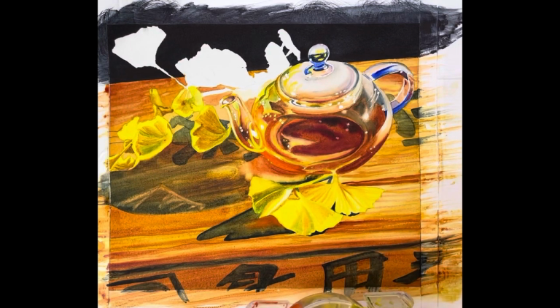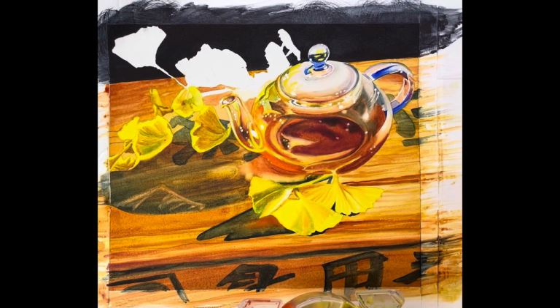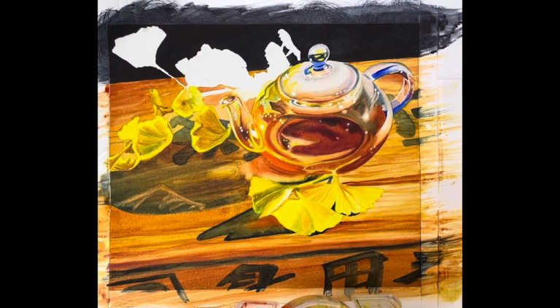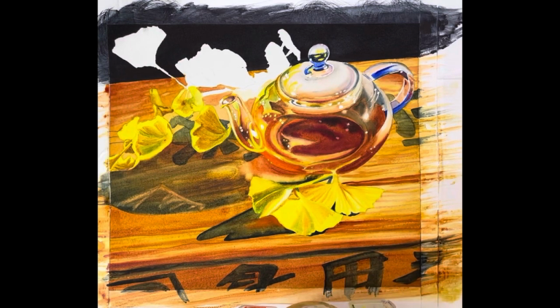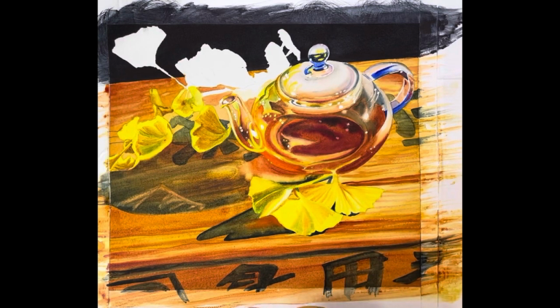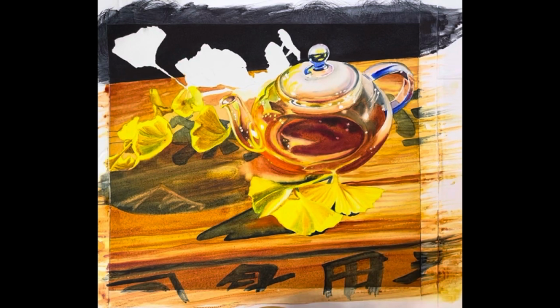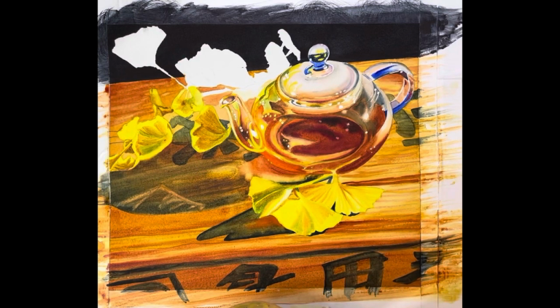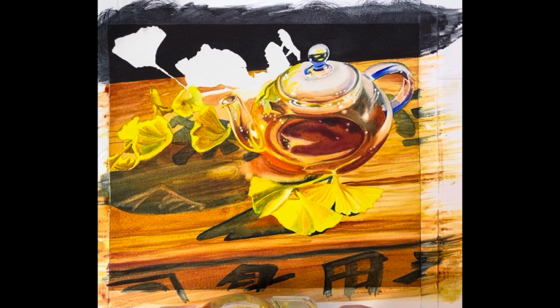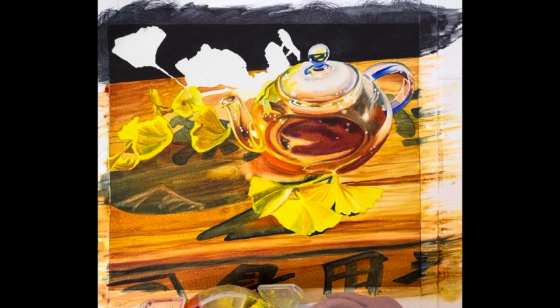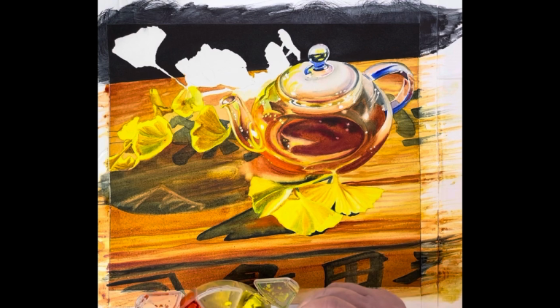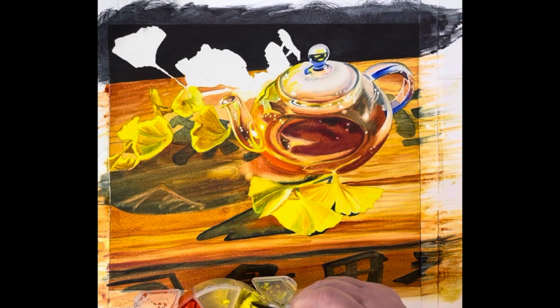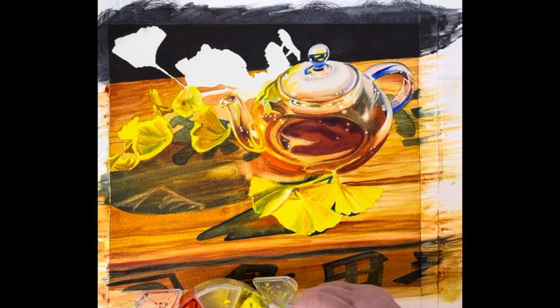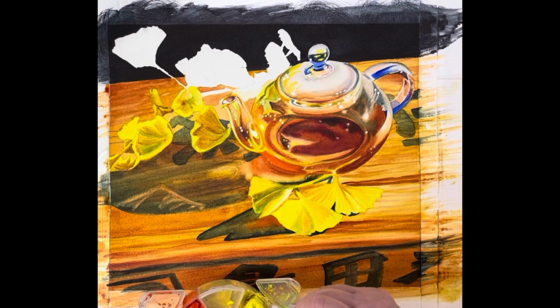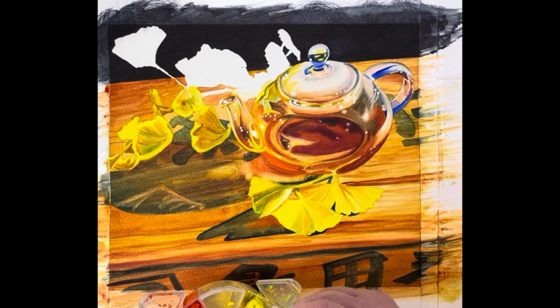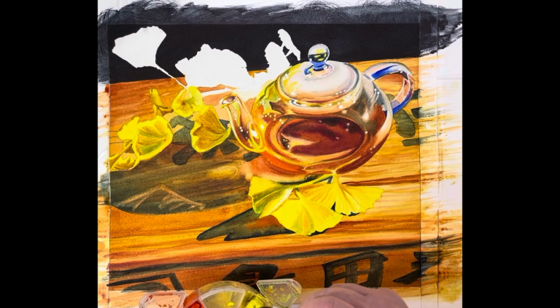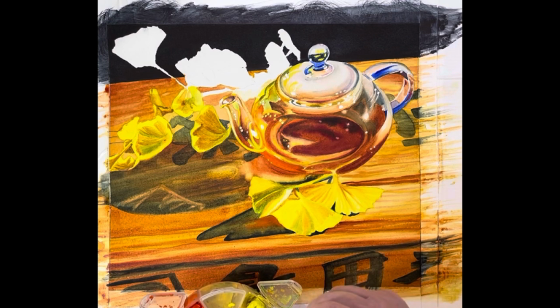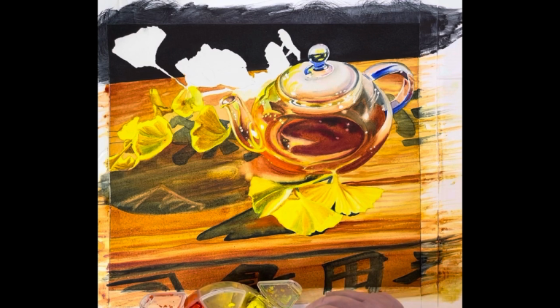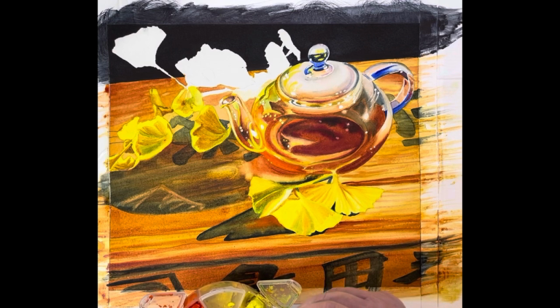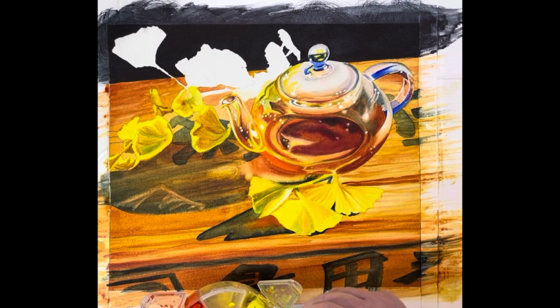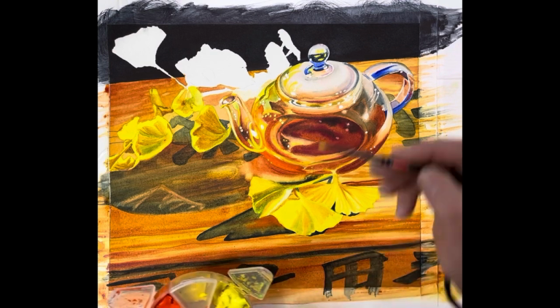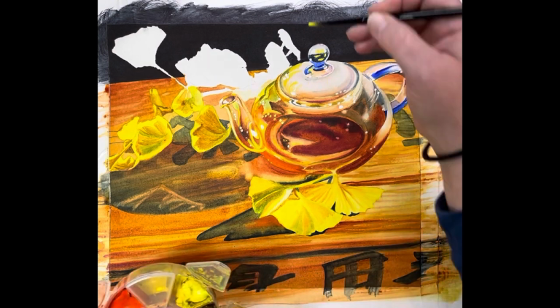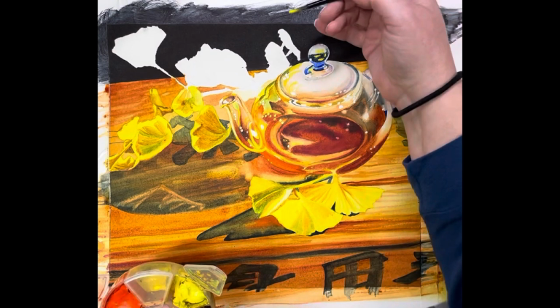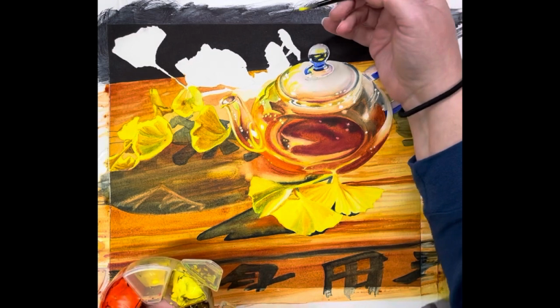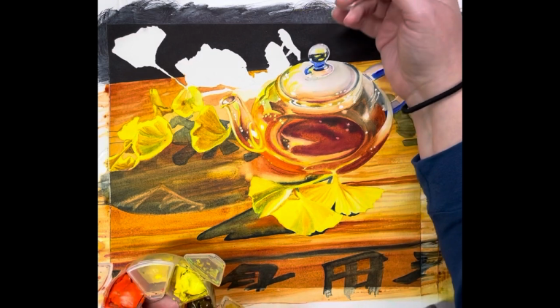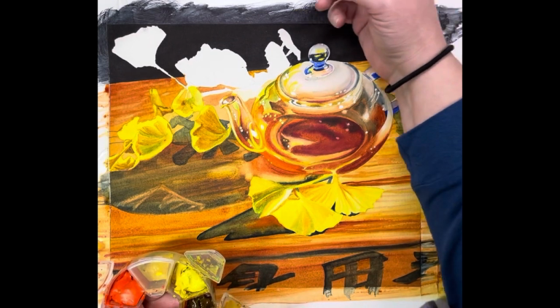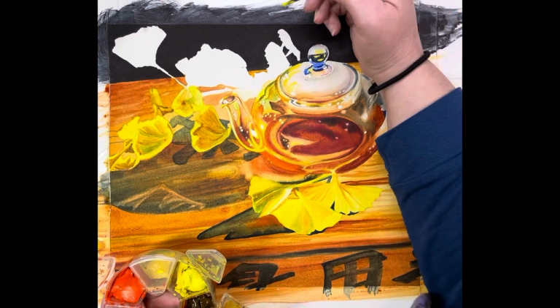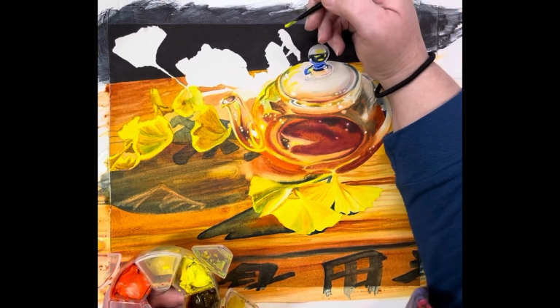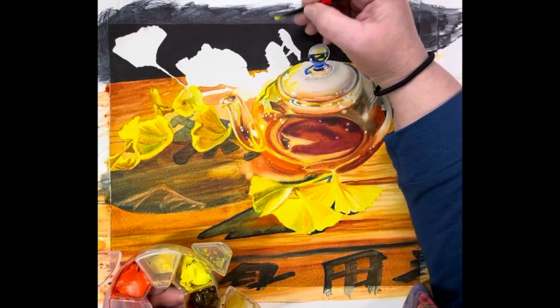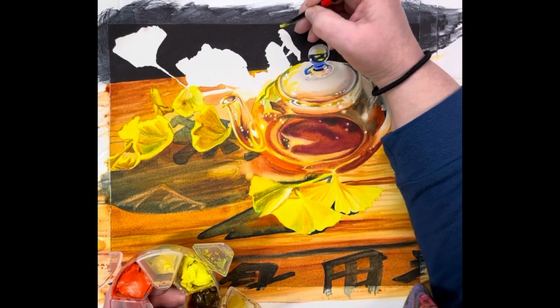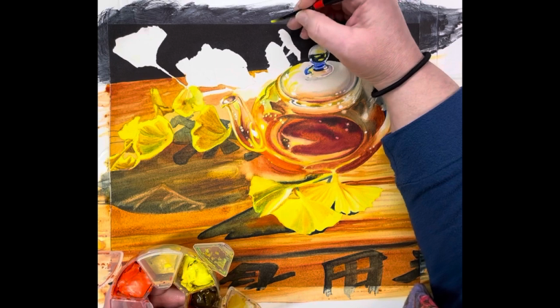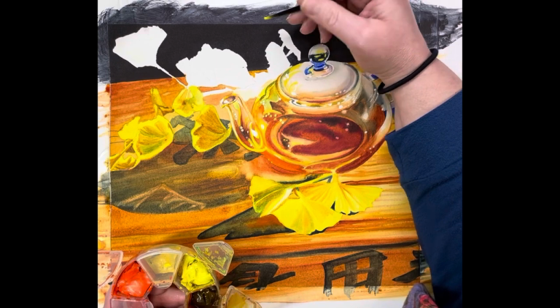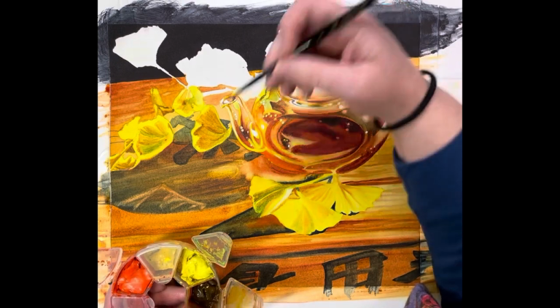I know I missed that little ginkgo leaf right there, so I will touch that up for sure. I can get a thin amount and pull that back in. When you're touching up just a tiny bit around an edge like that, you don't notice that it's not smooth. The rest of the background is so smooth now — I'm very happy.